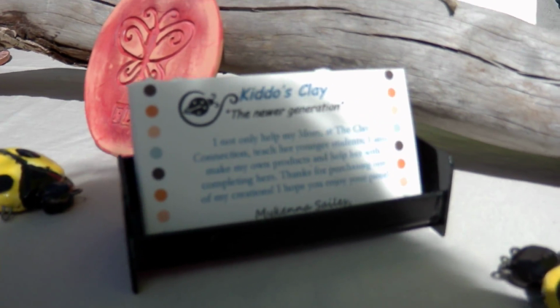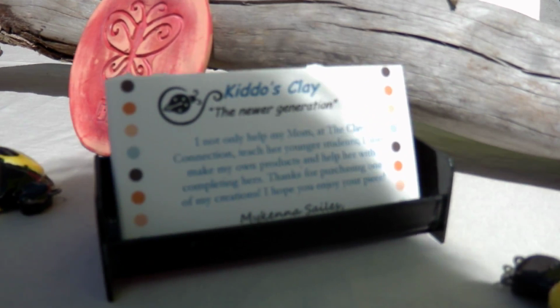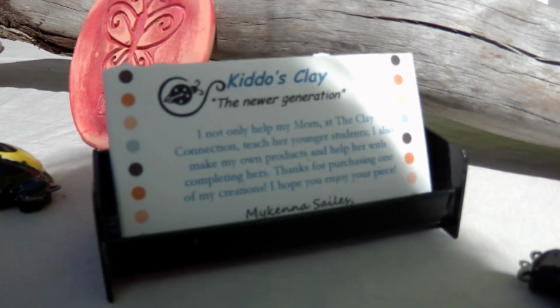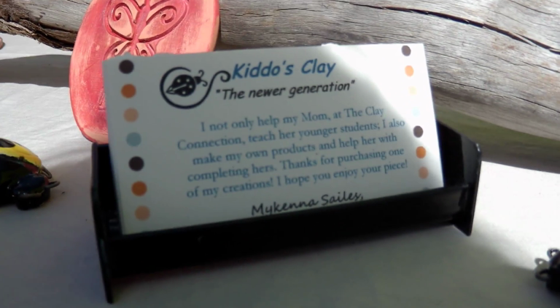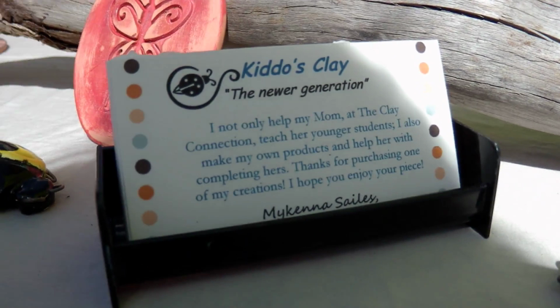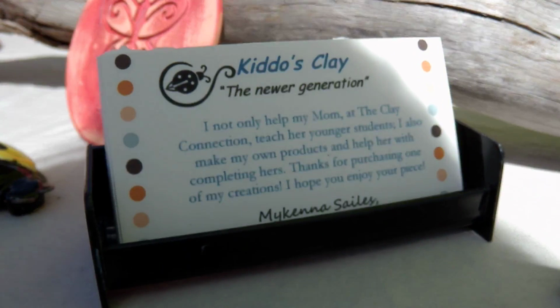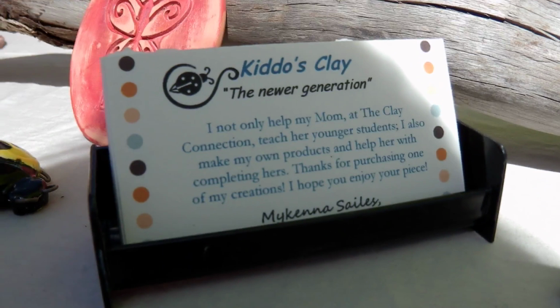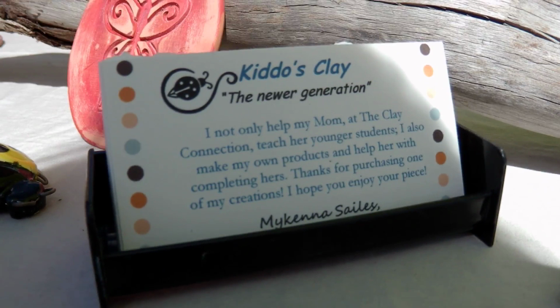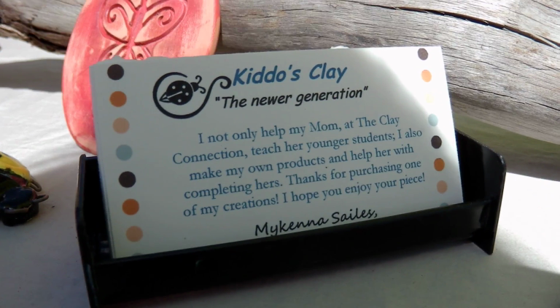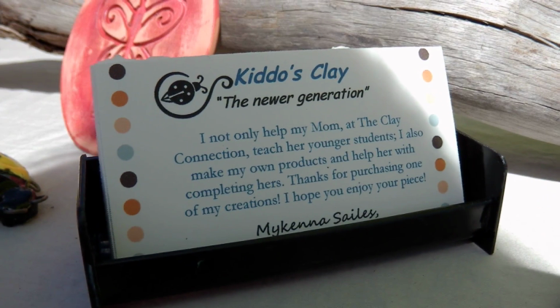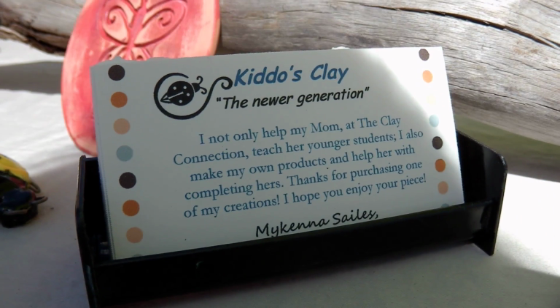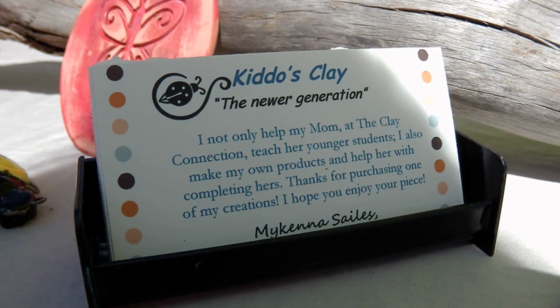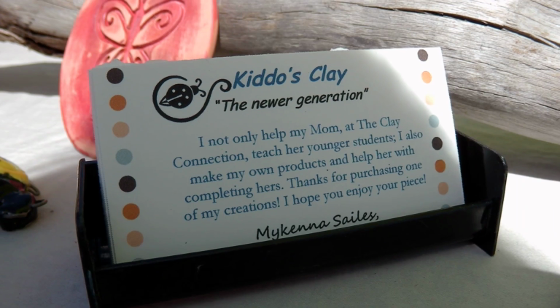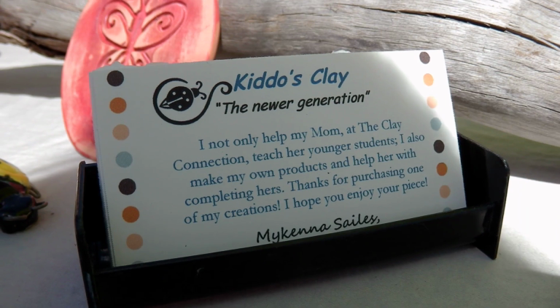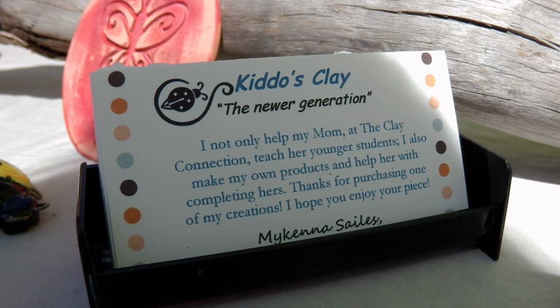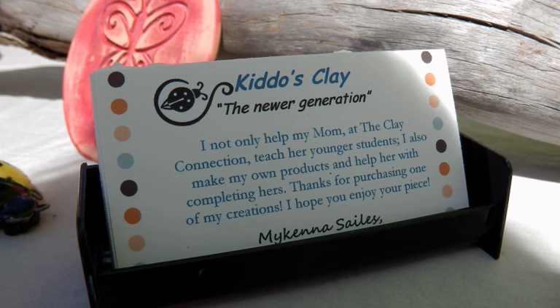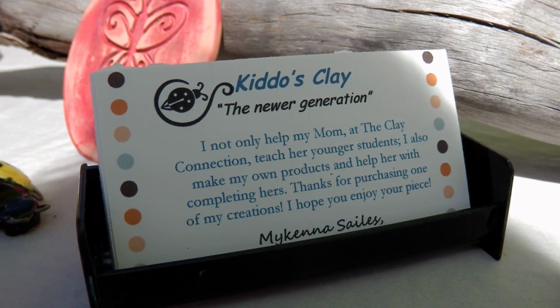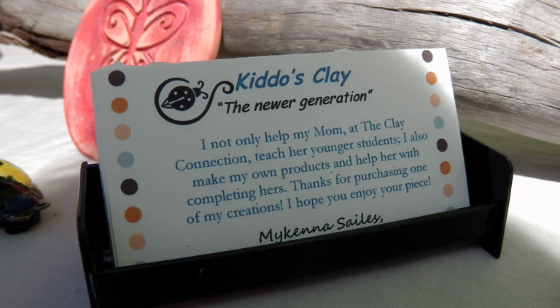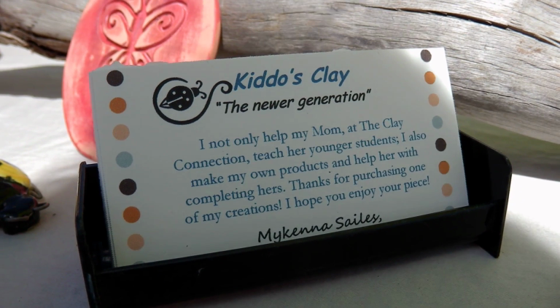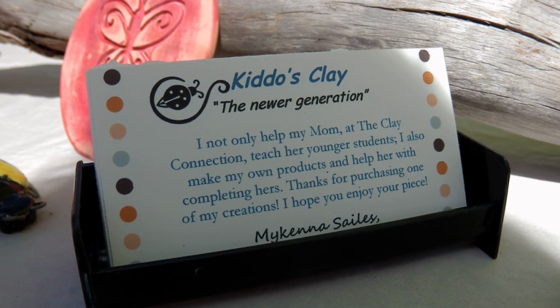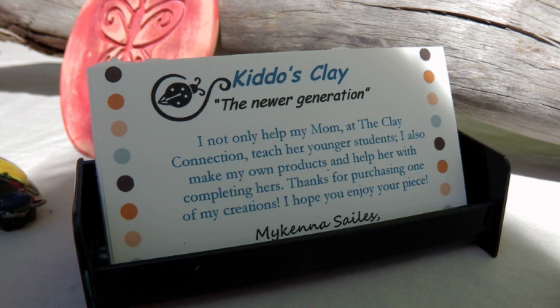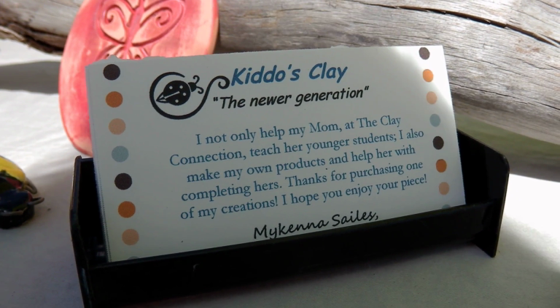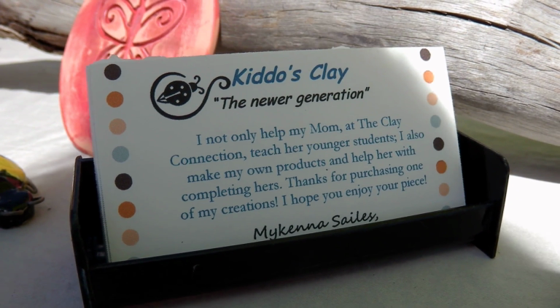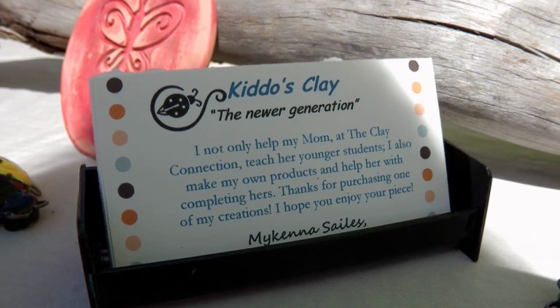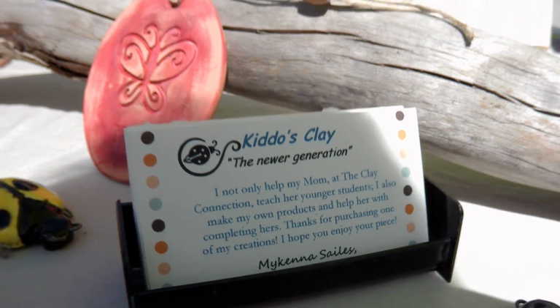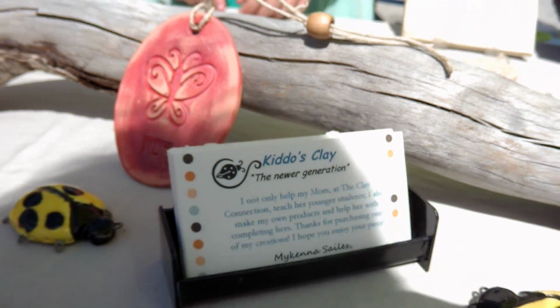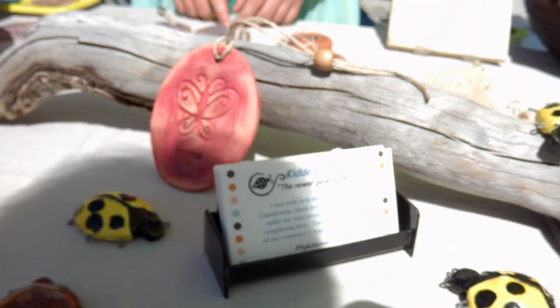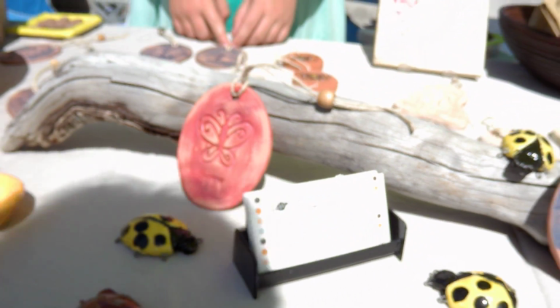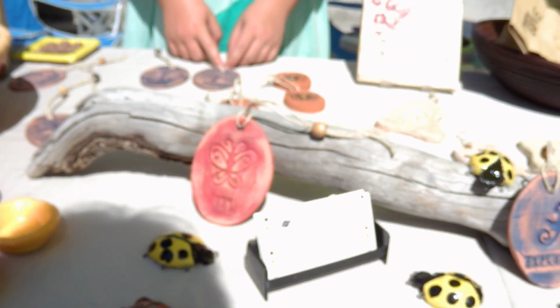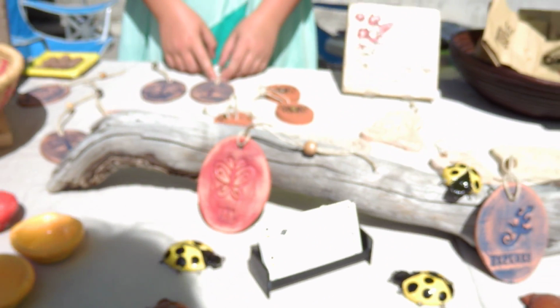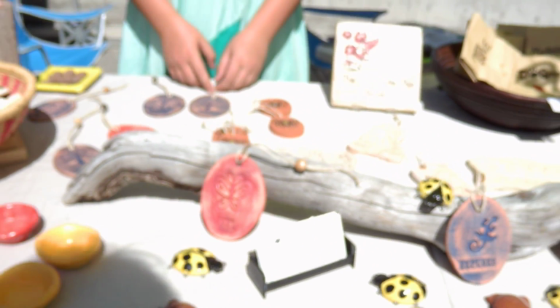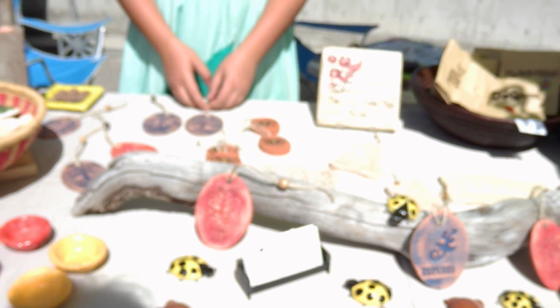I just want to show your business card and give you a little bit of PR here. Thanks a lot and good luck.